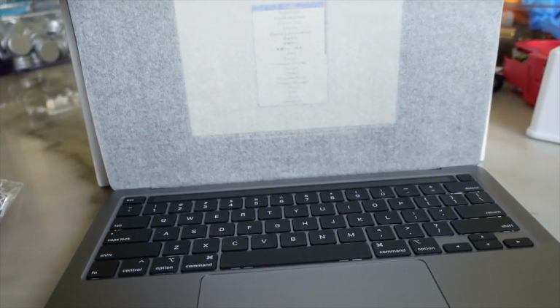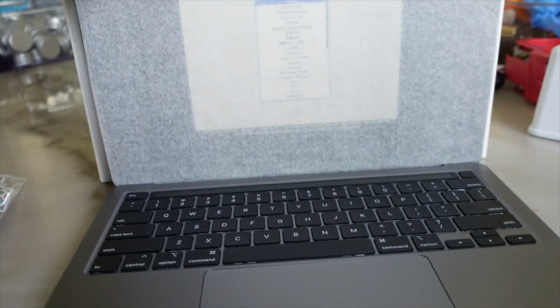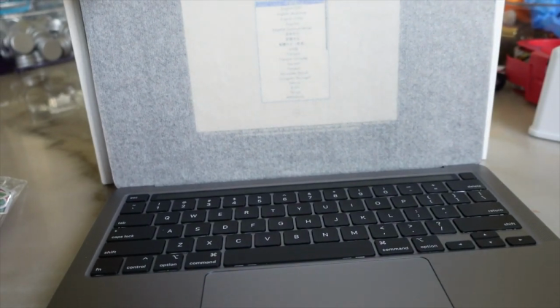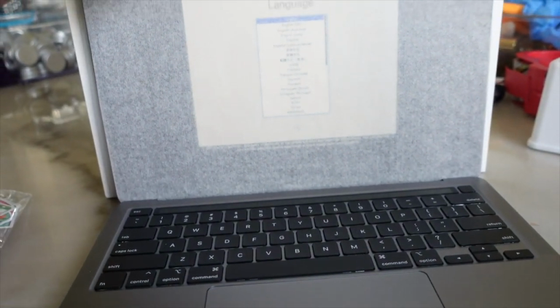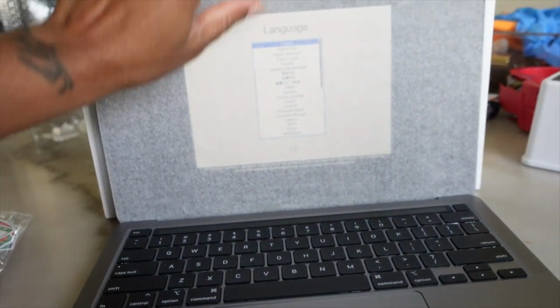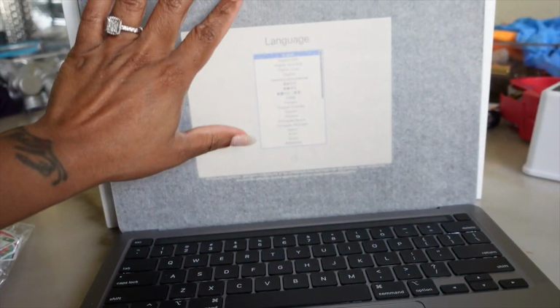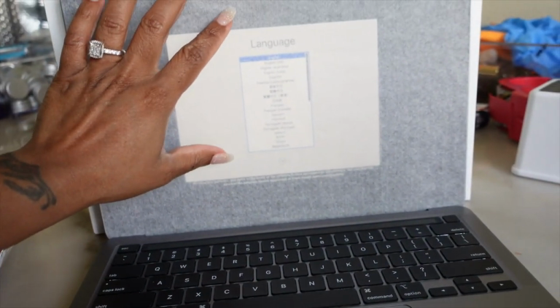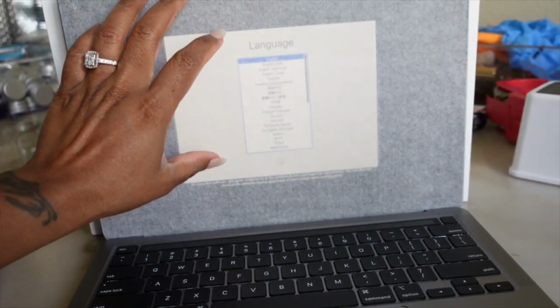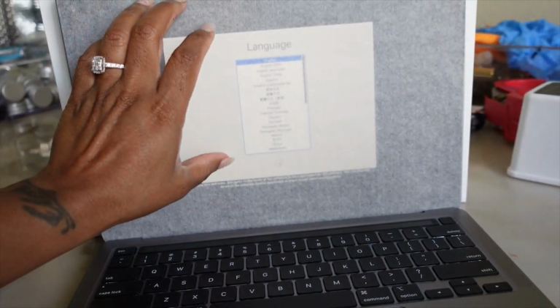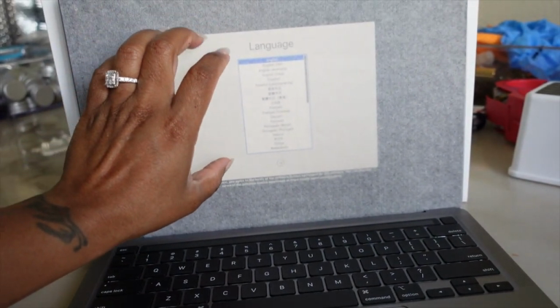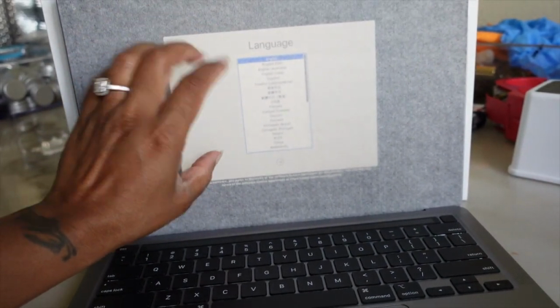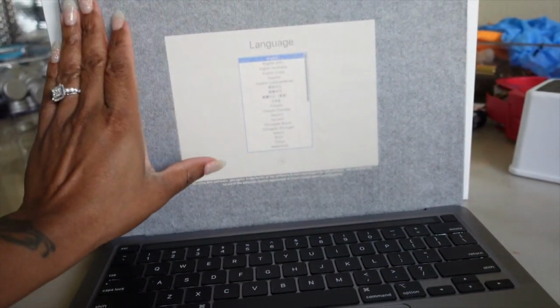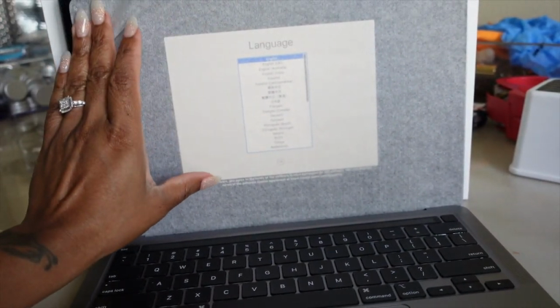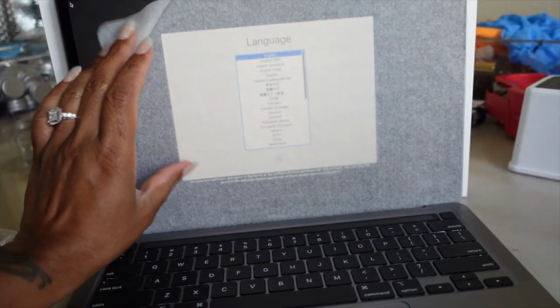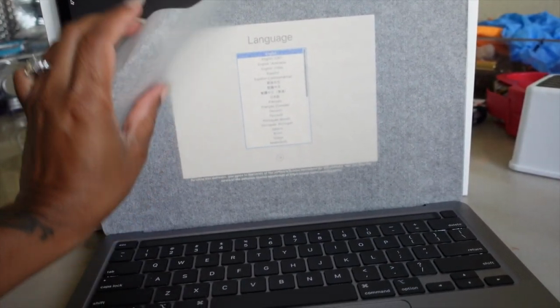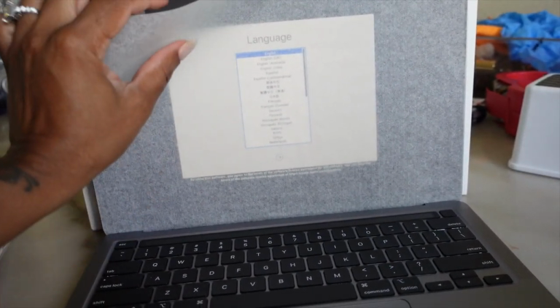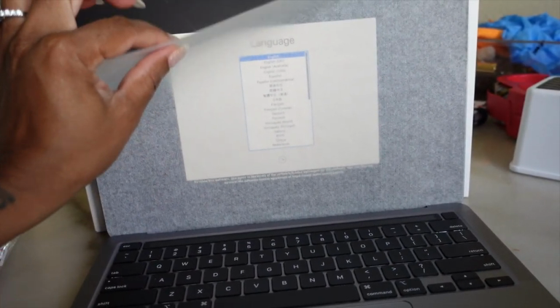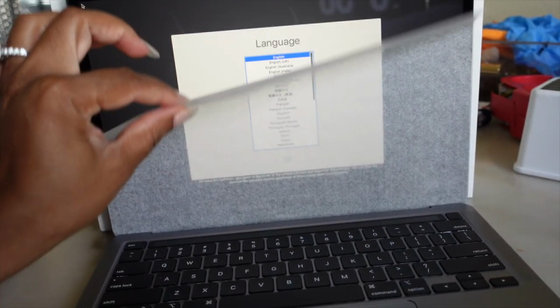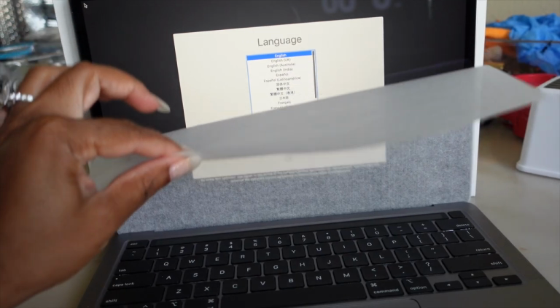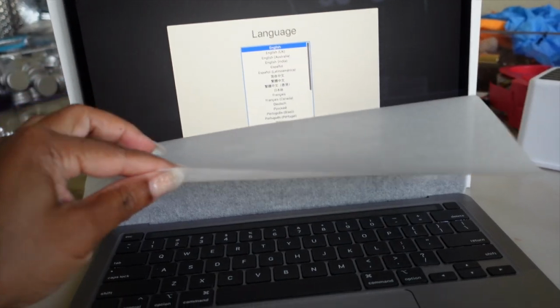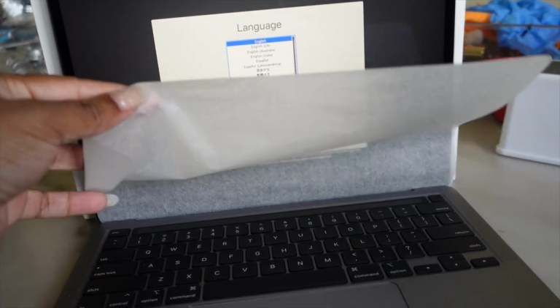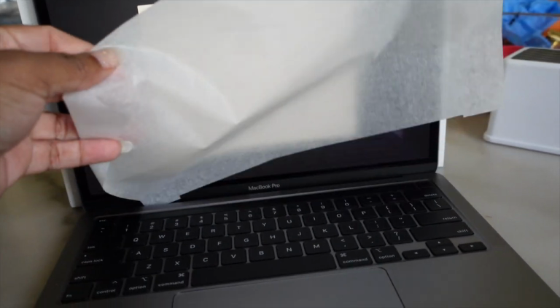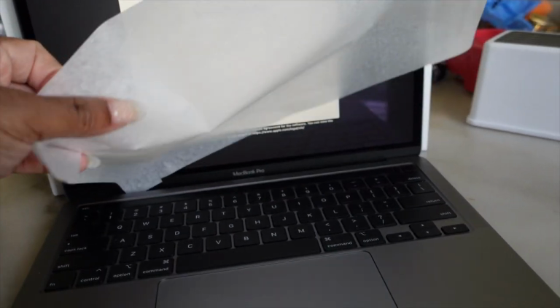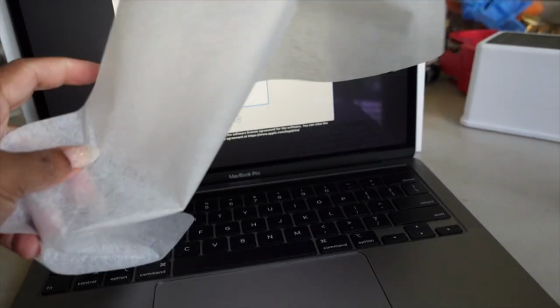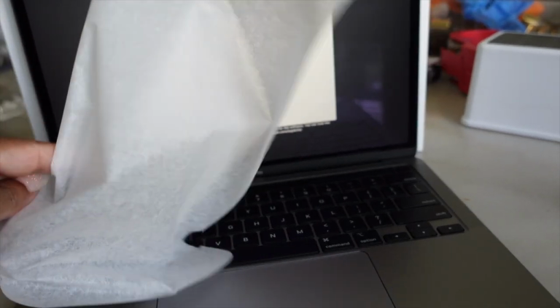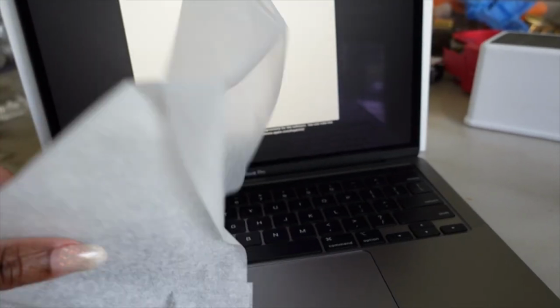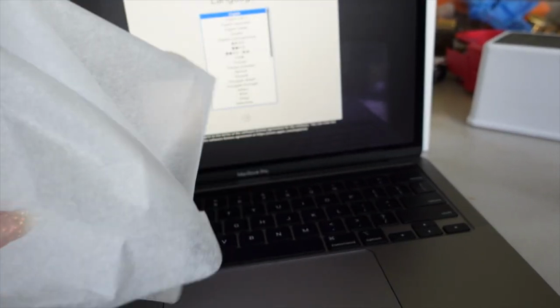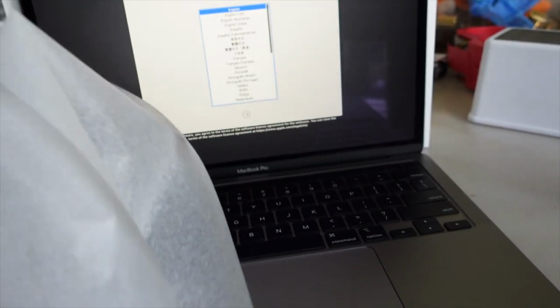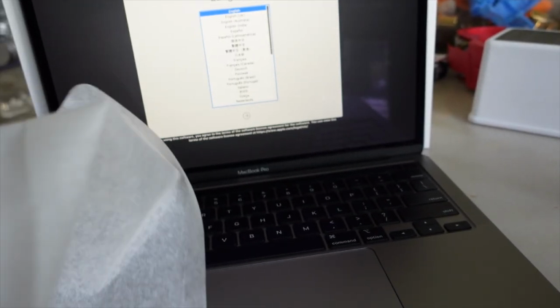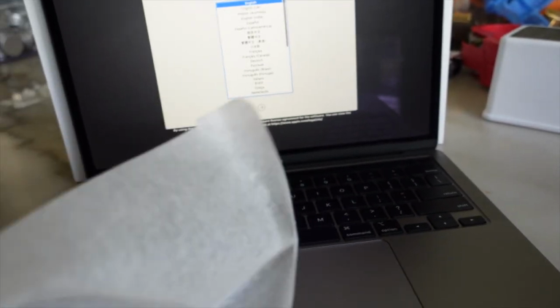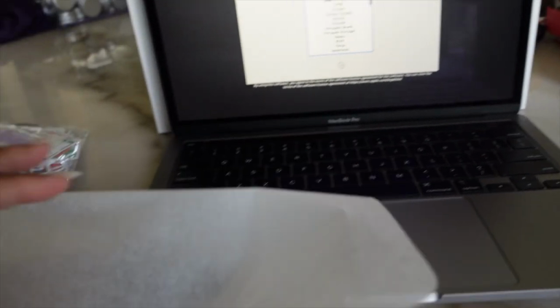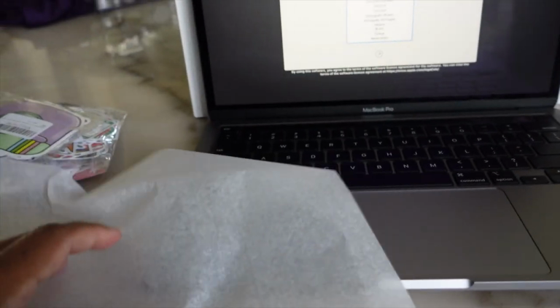How is it already on? It's not a sticker. This is nice.